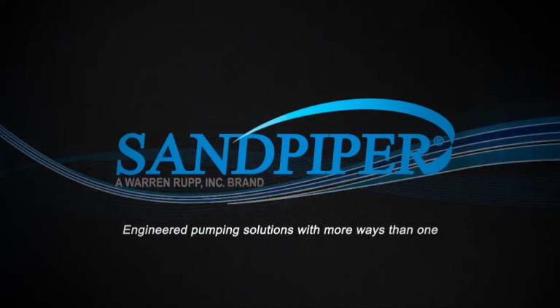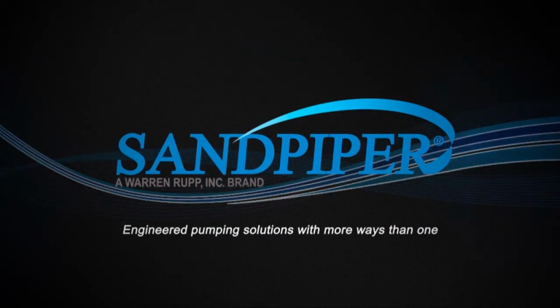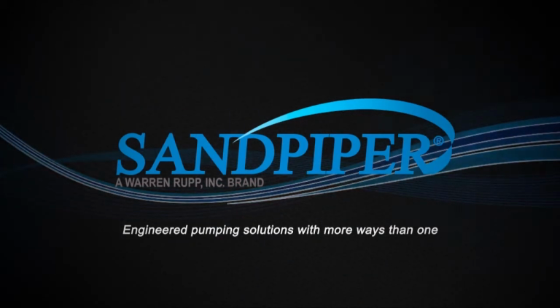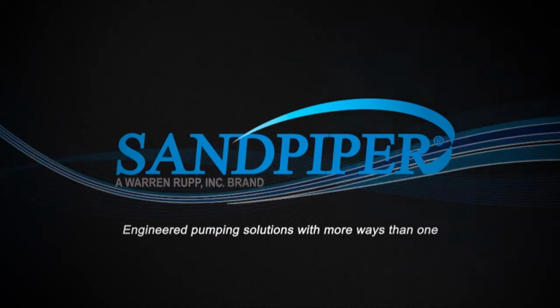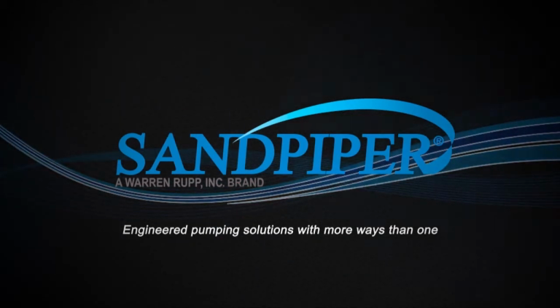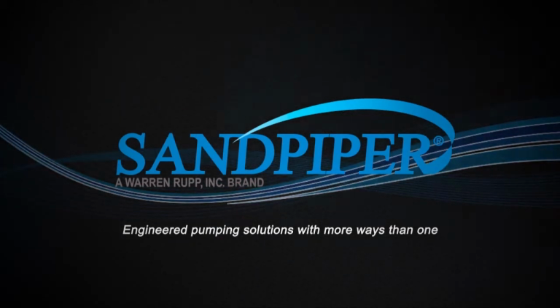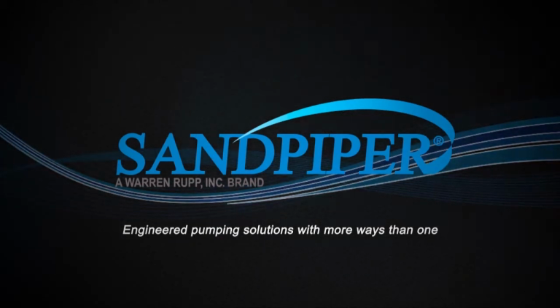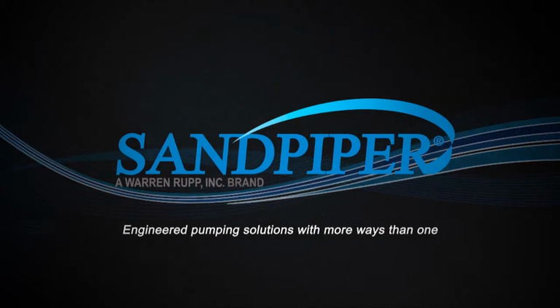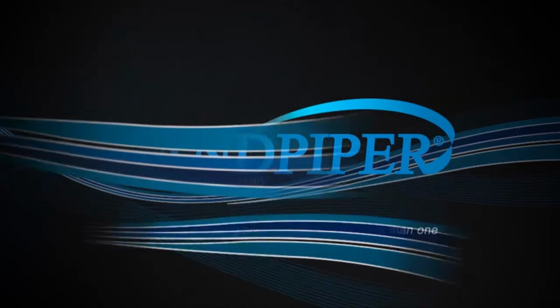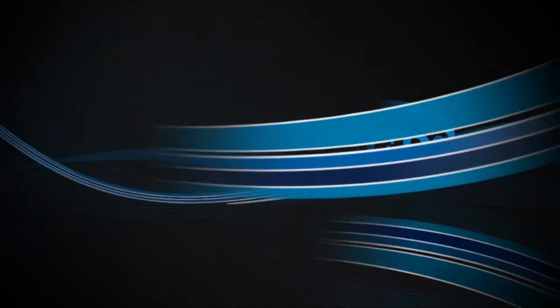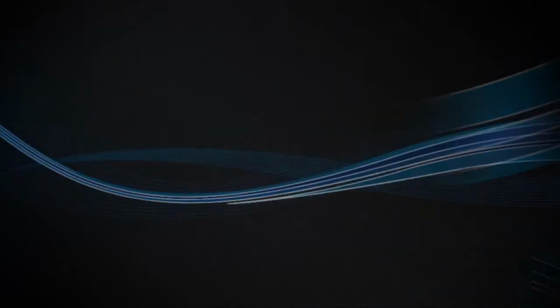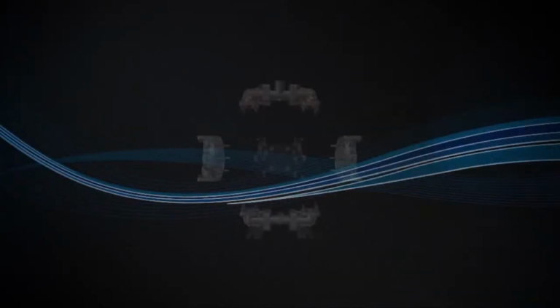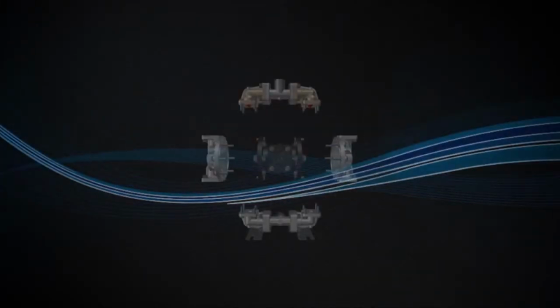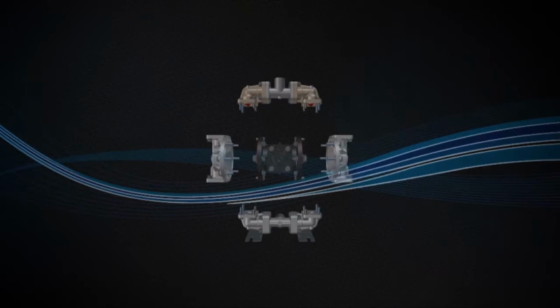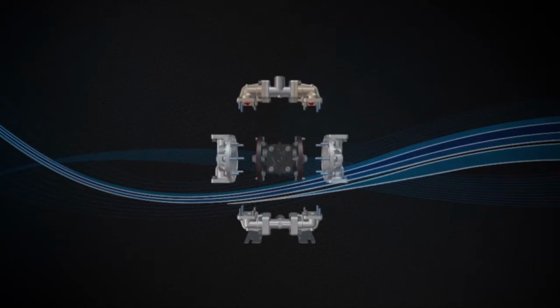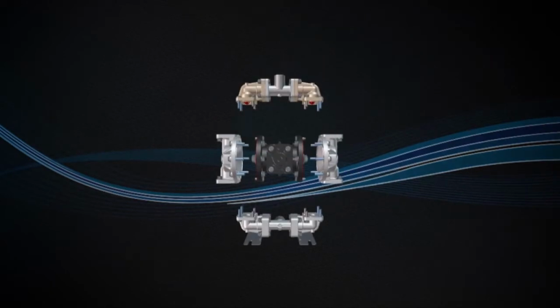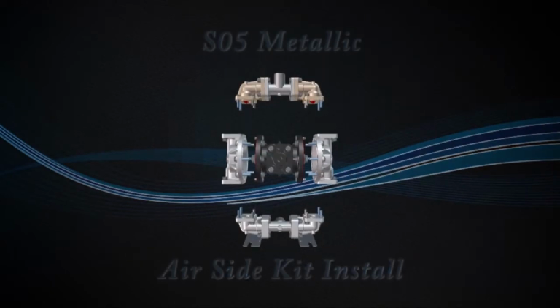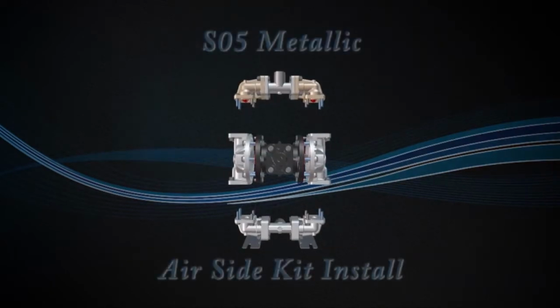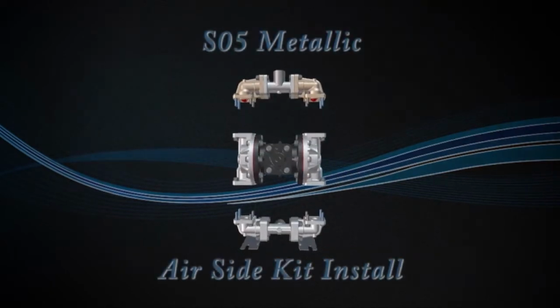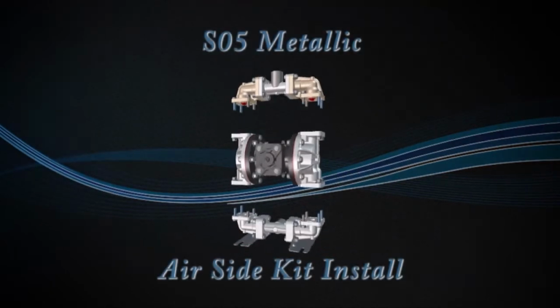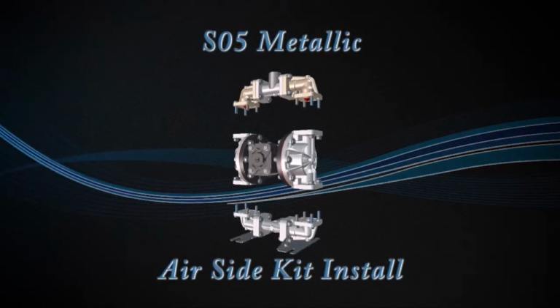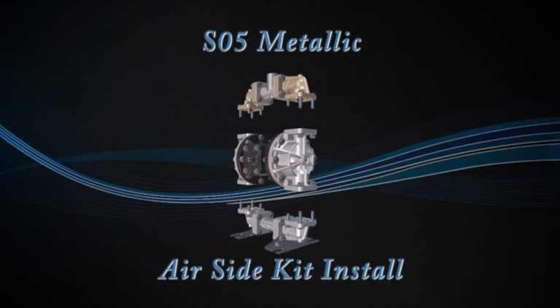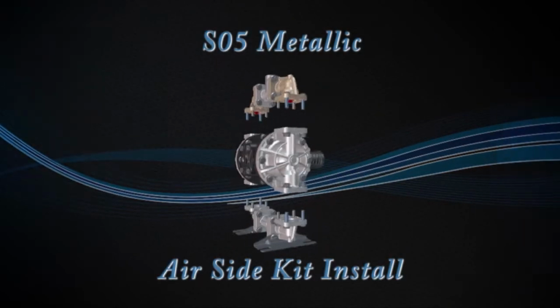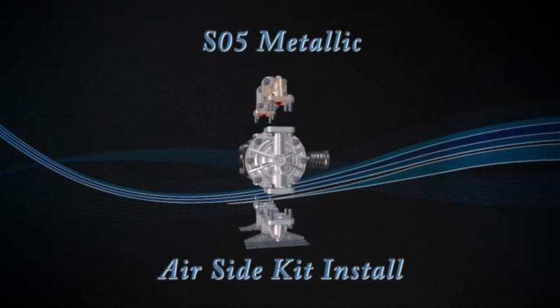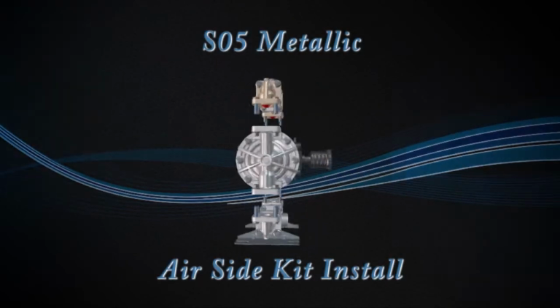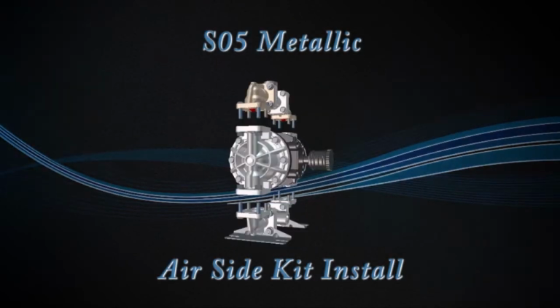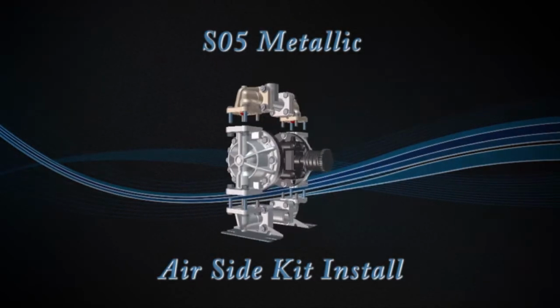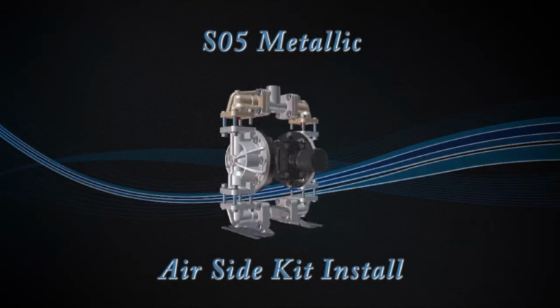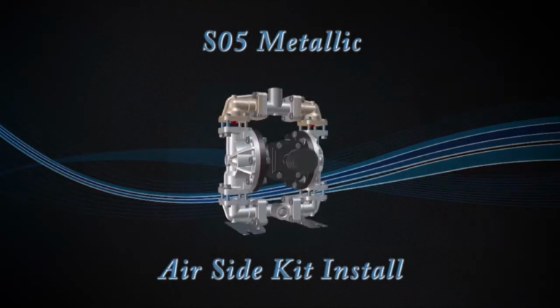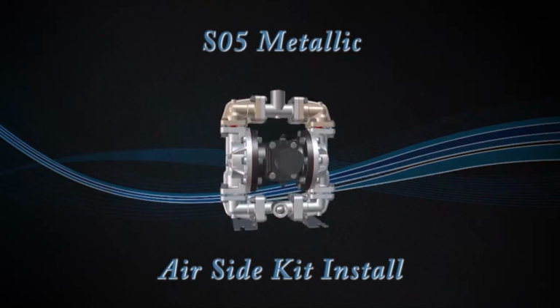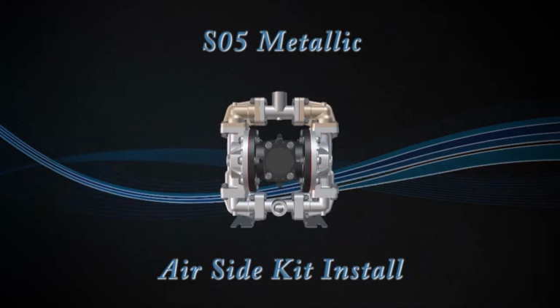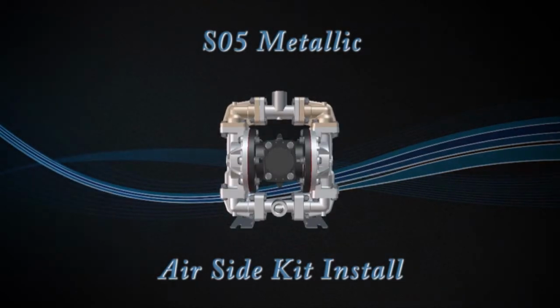Hello, Joe O'Connell, Sam Piper Pong. Today we're going to show you how to put an air end kit into our SO5 Metallic.